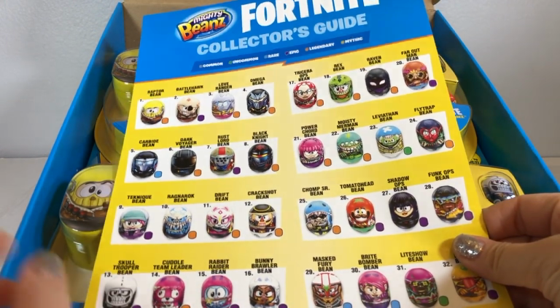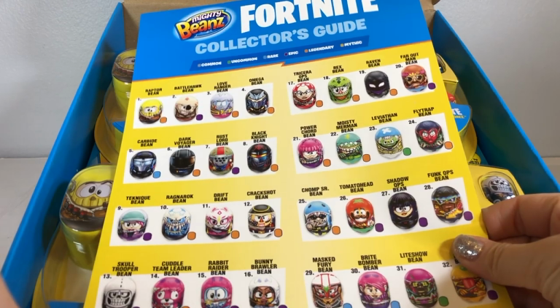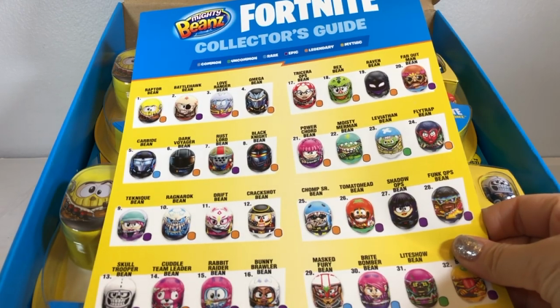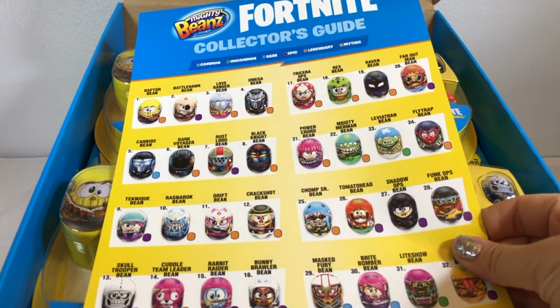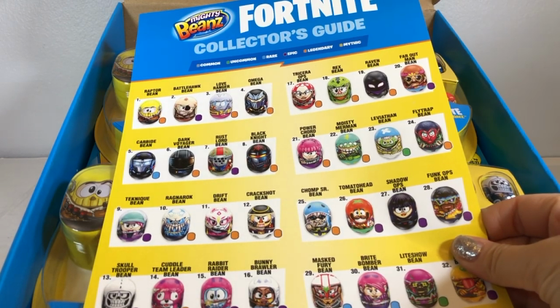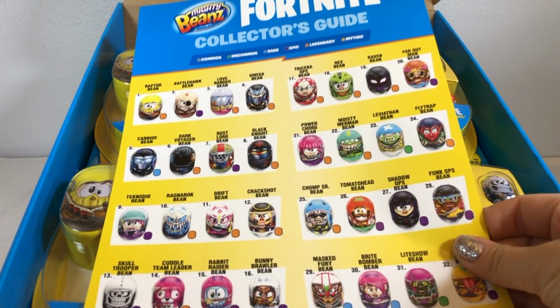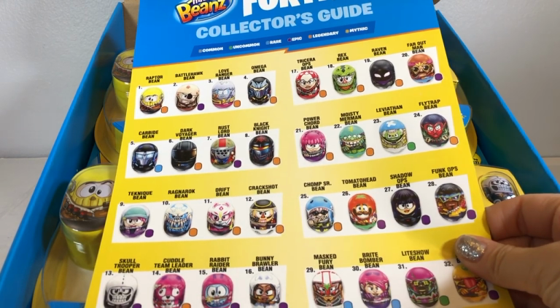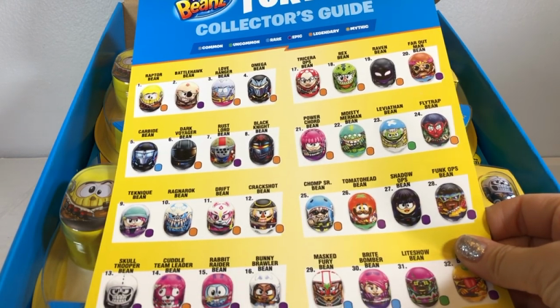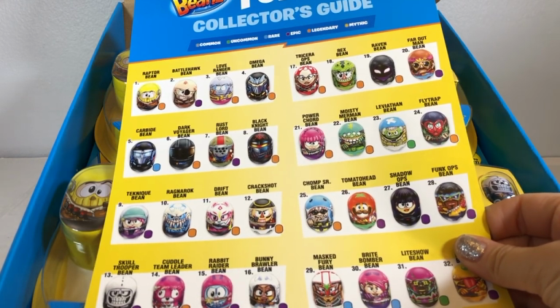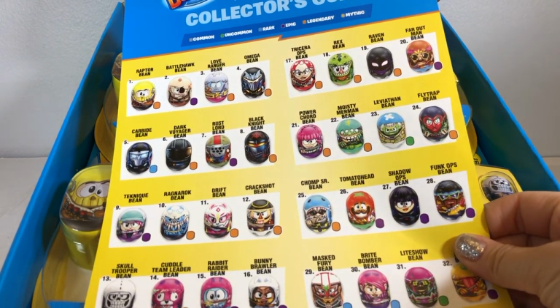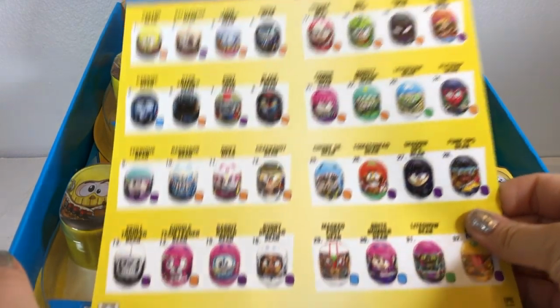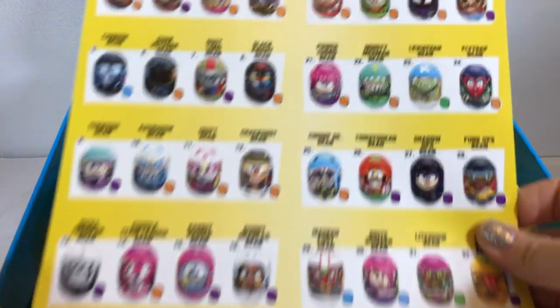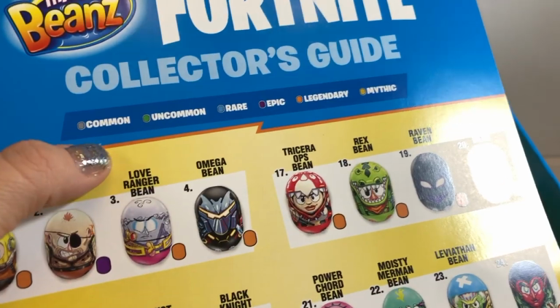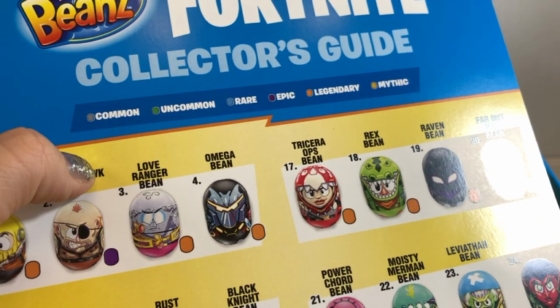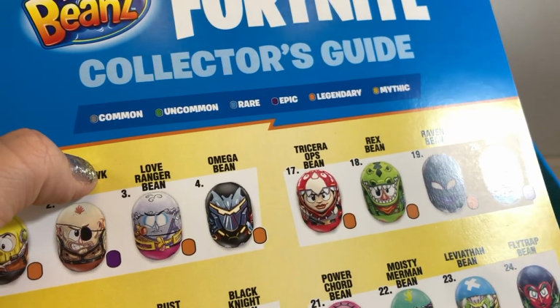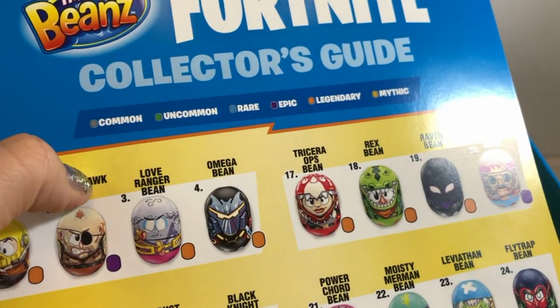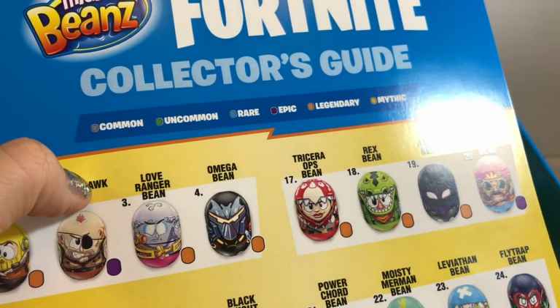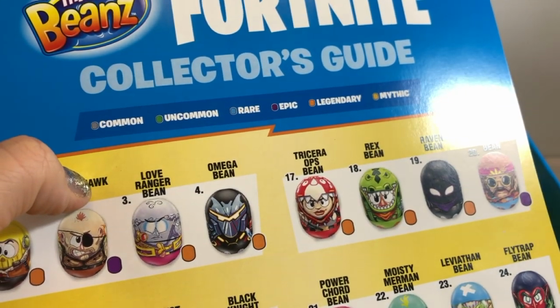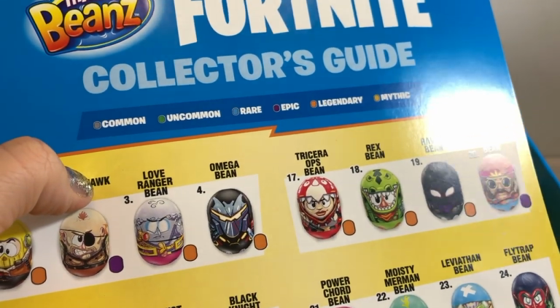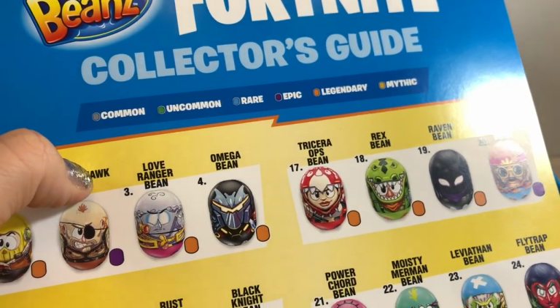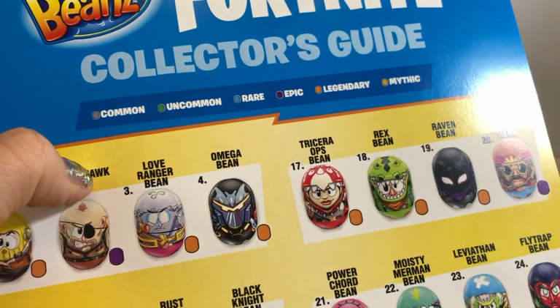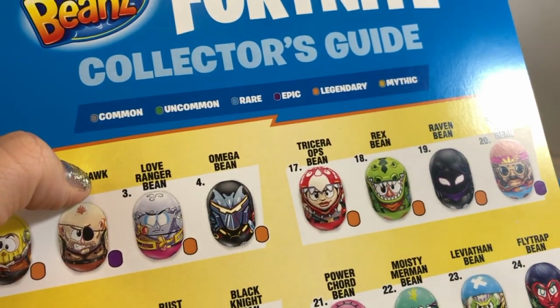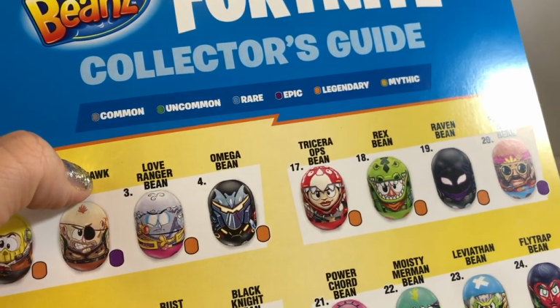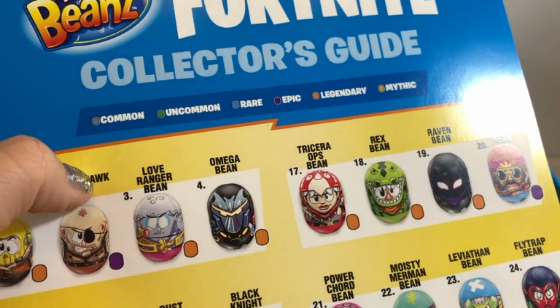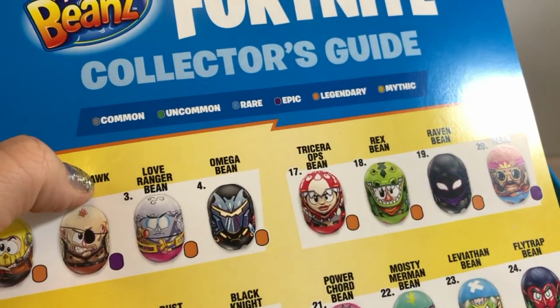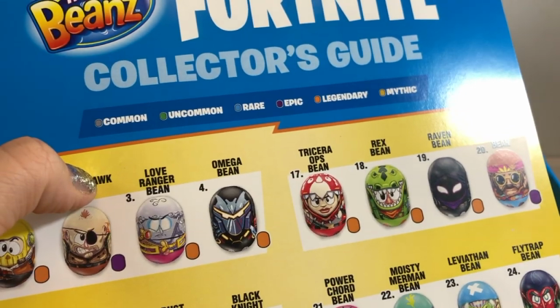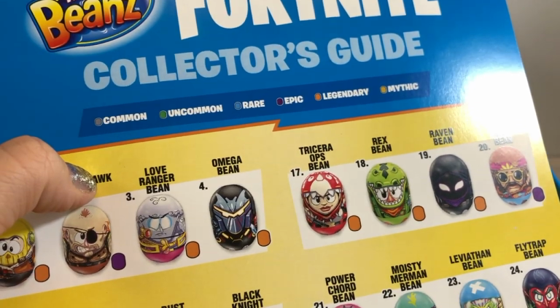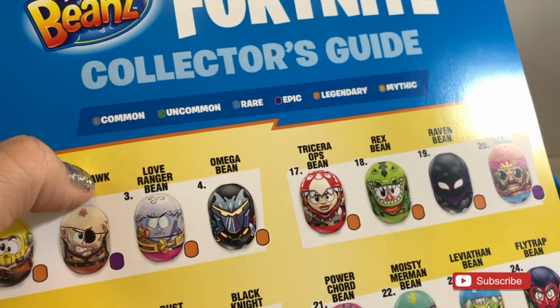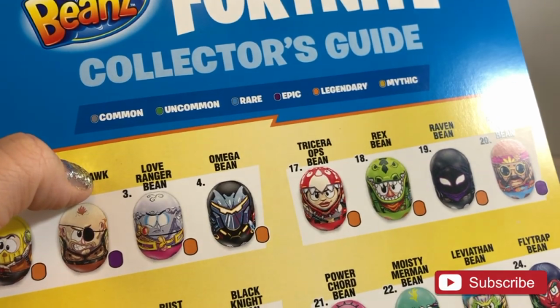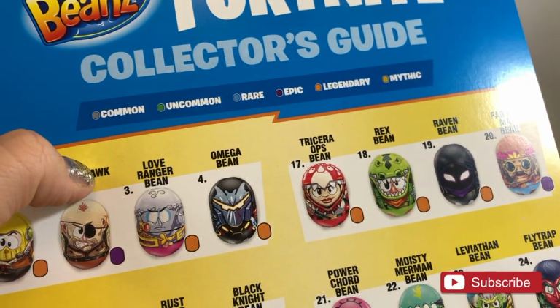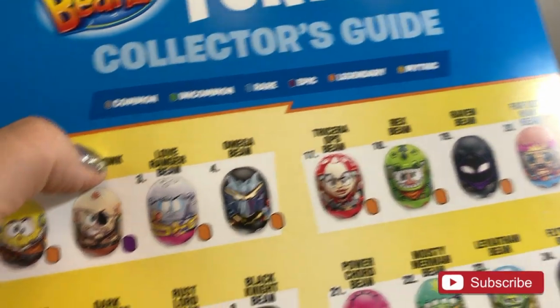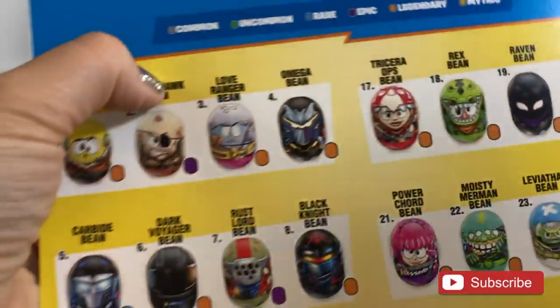And there are six different types that you can get: Common, Uncommon, Rare, Epic, Legendary, and Mythic.